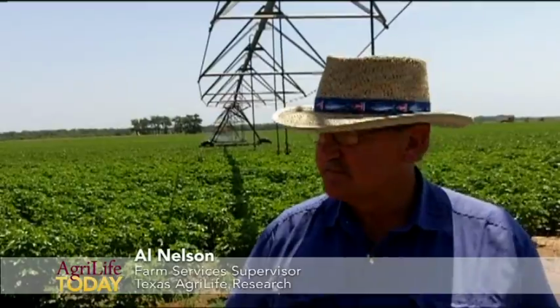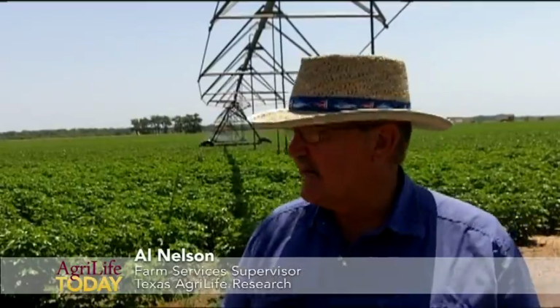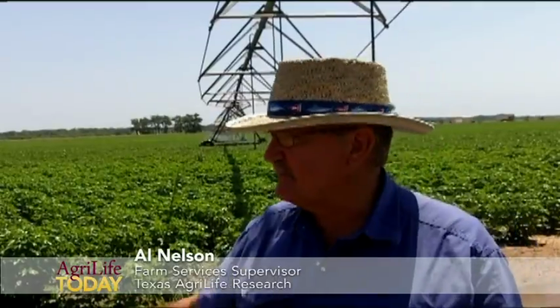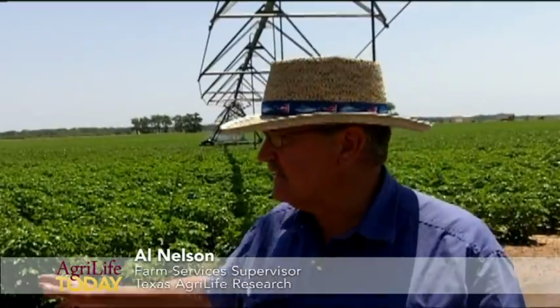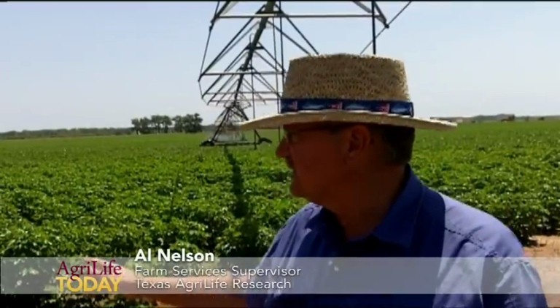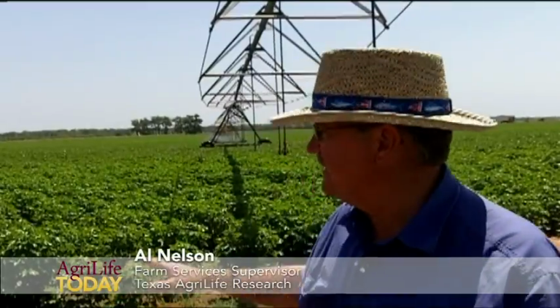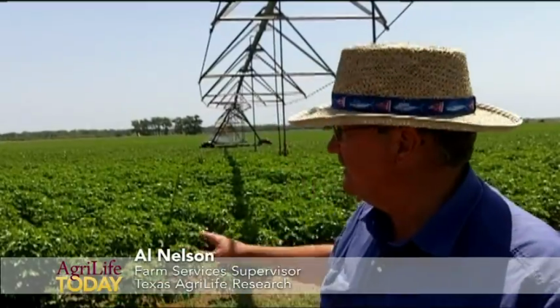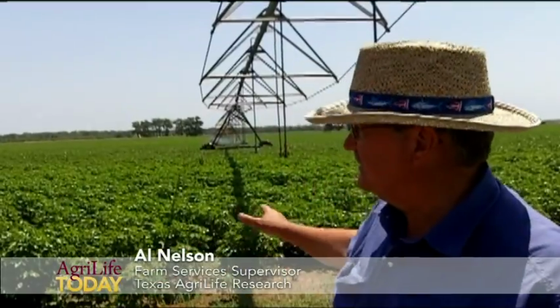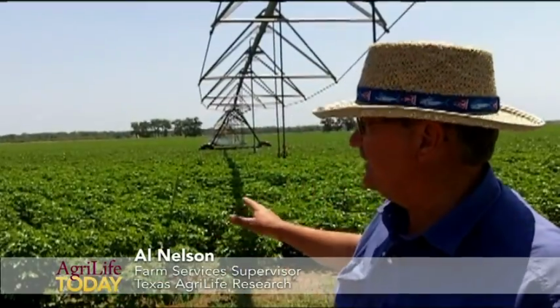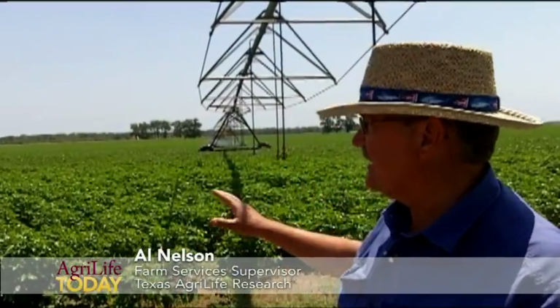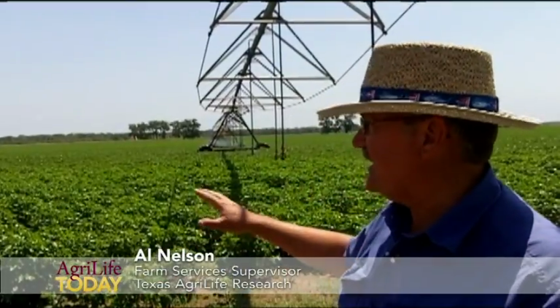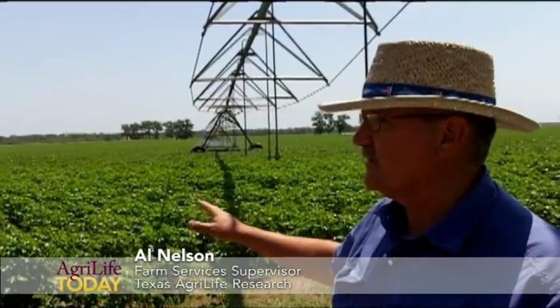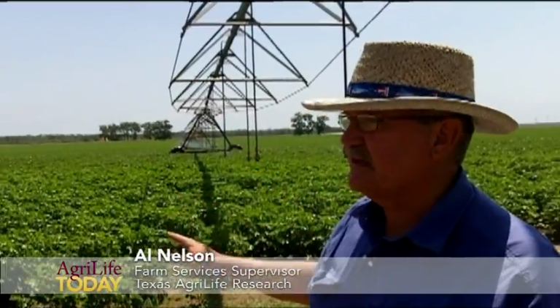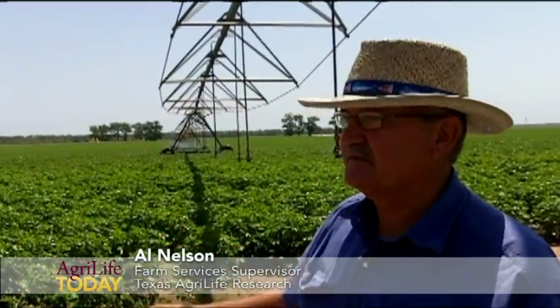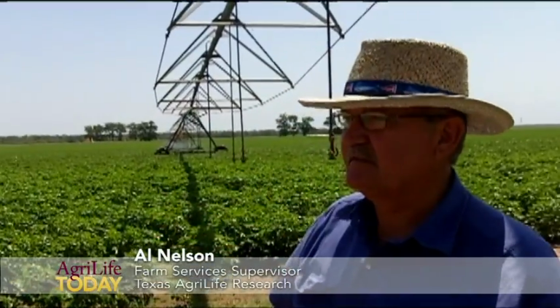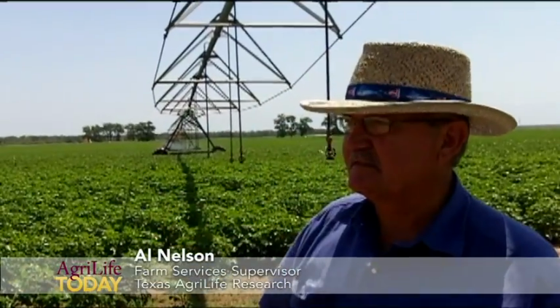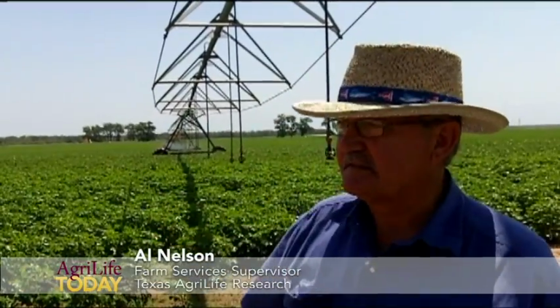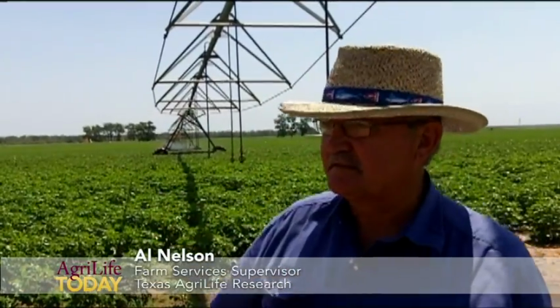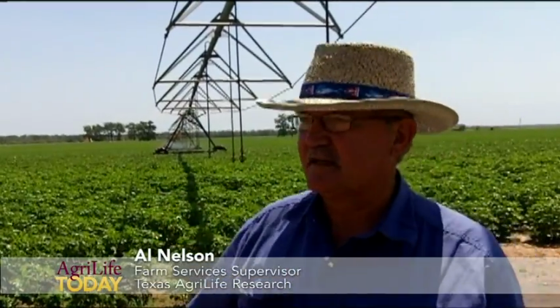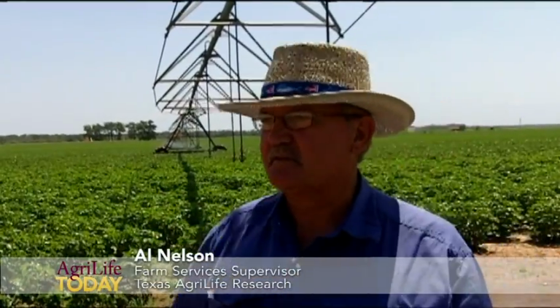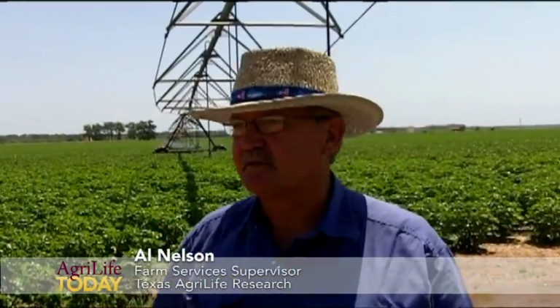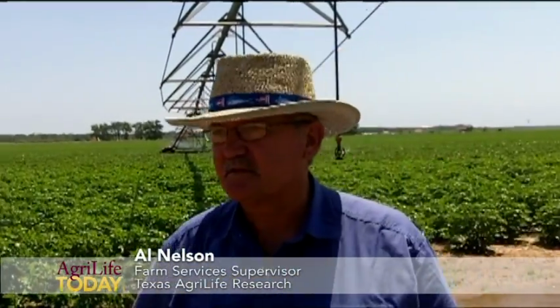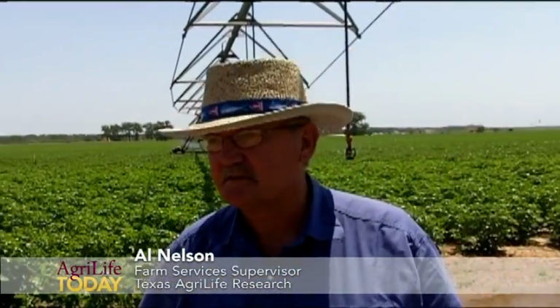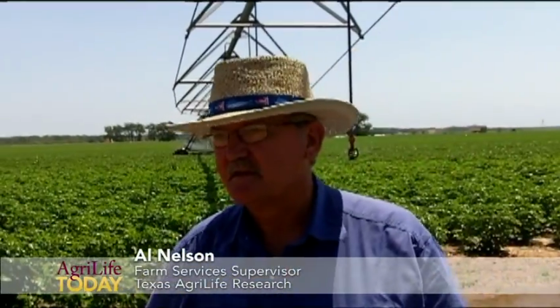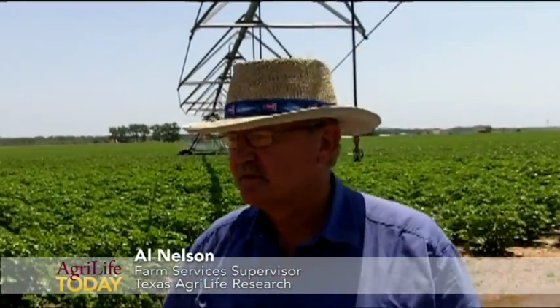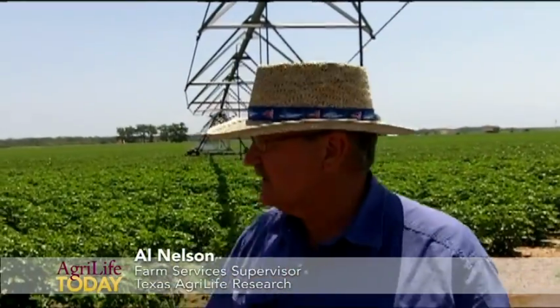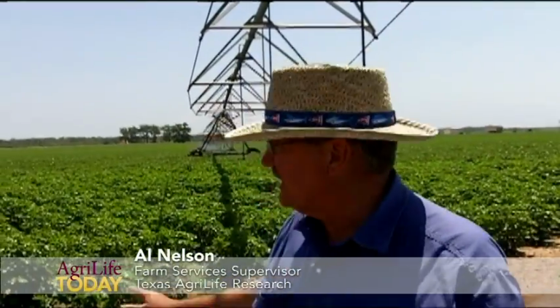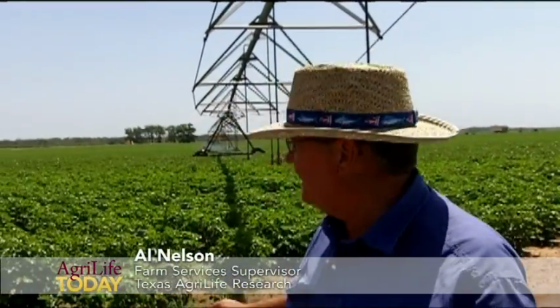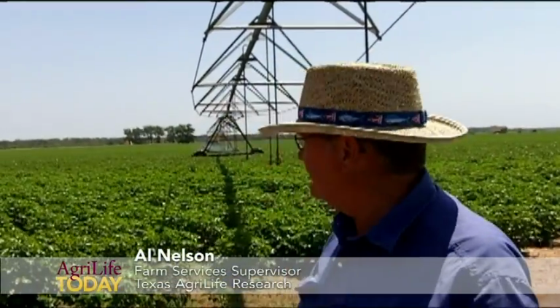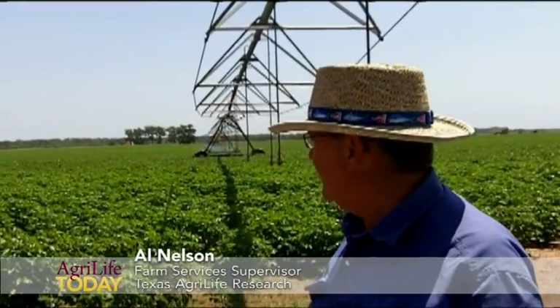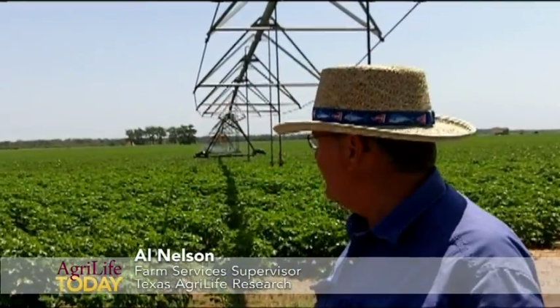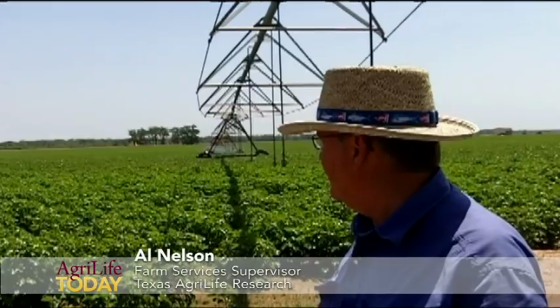Behind me you'll see this is a cotton production field. It's not in research — we're irrigating it right now.